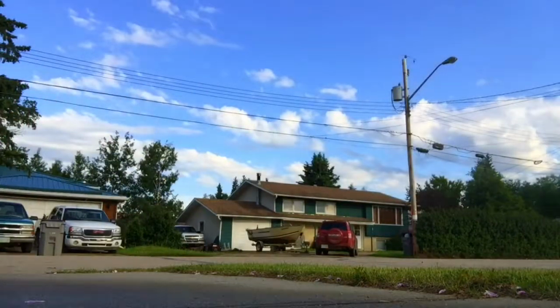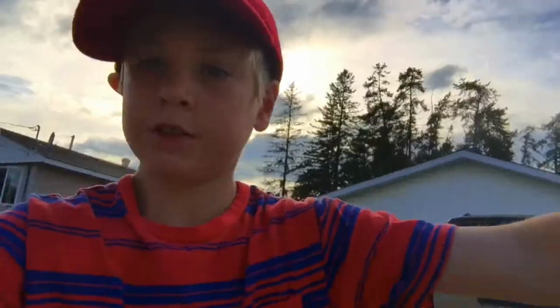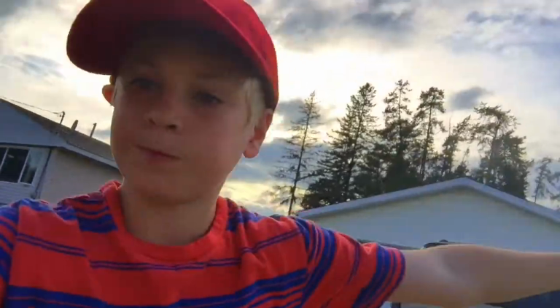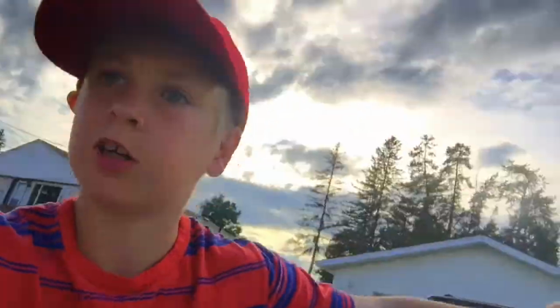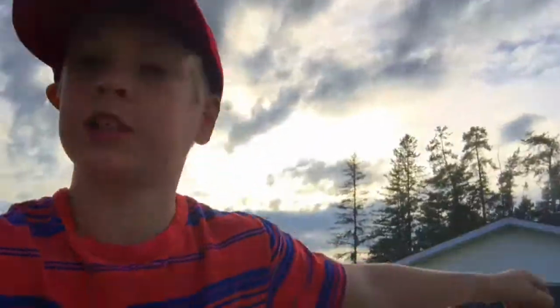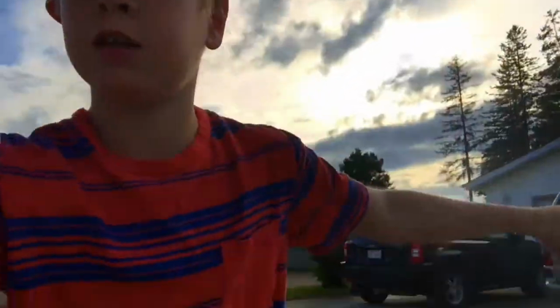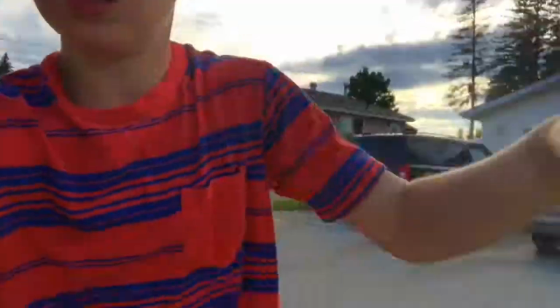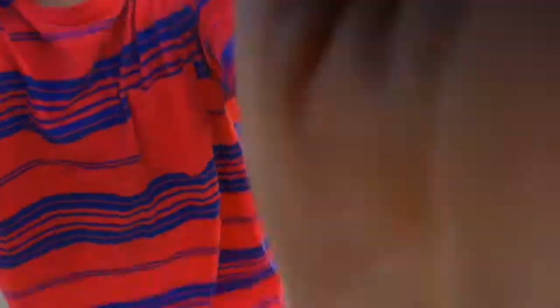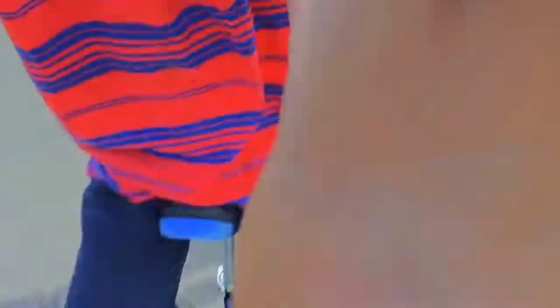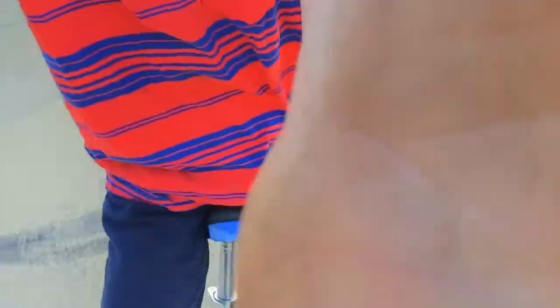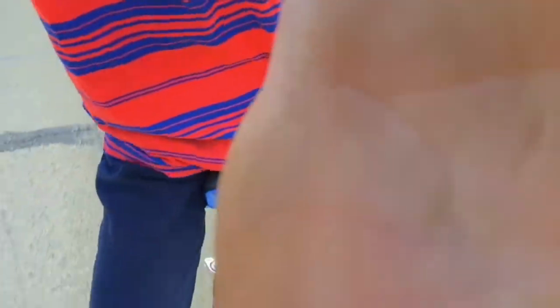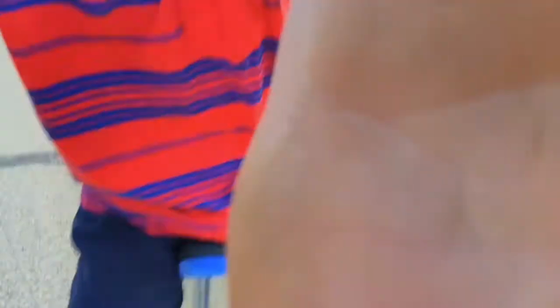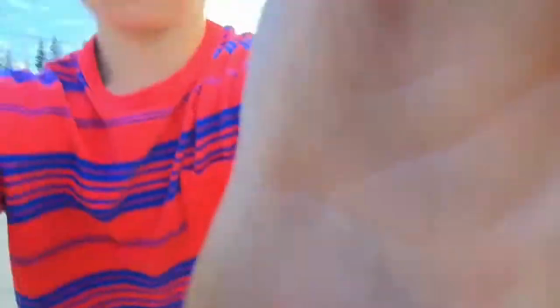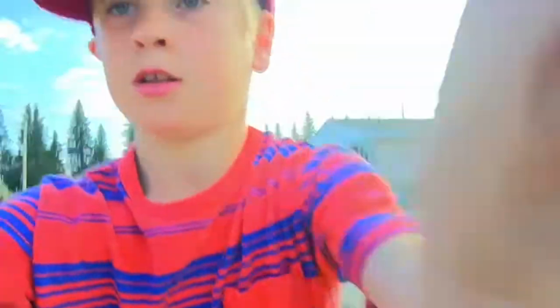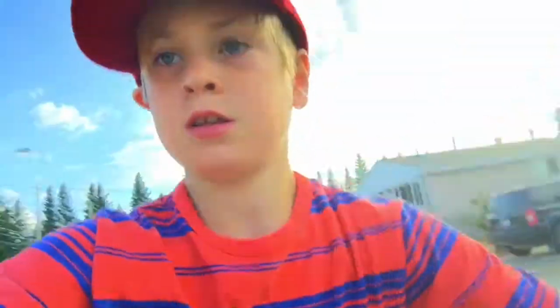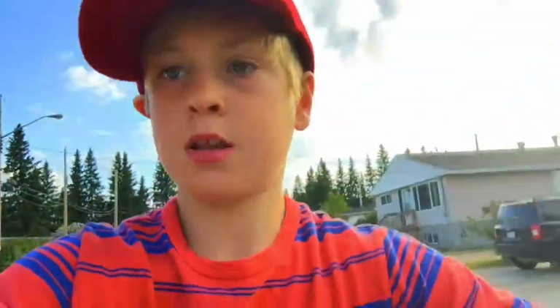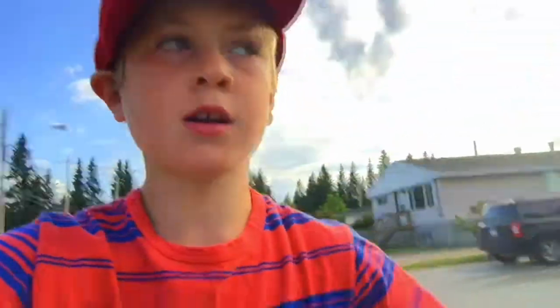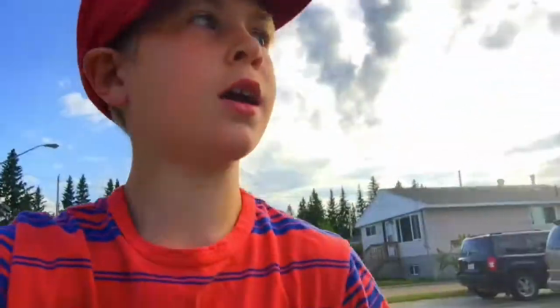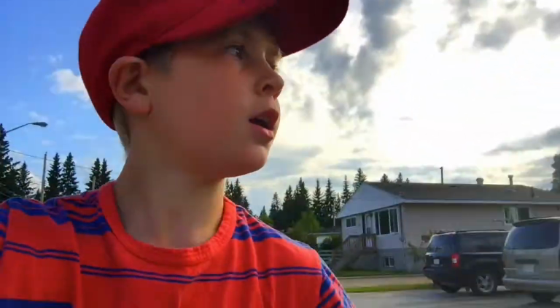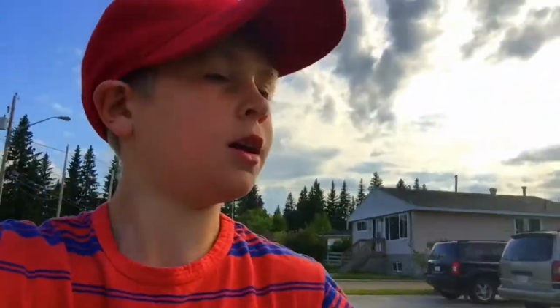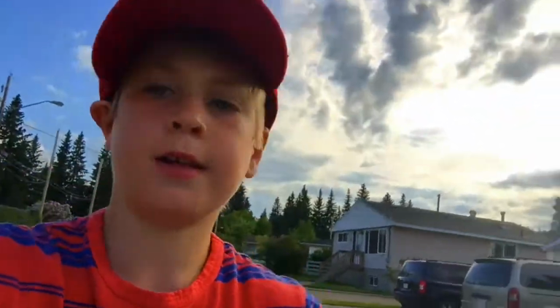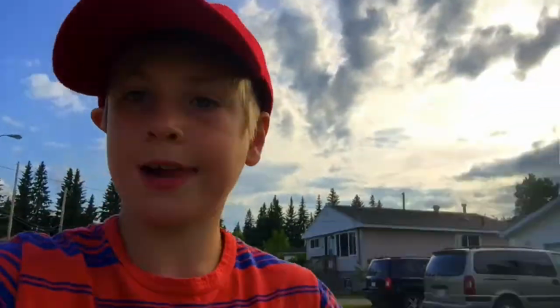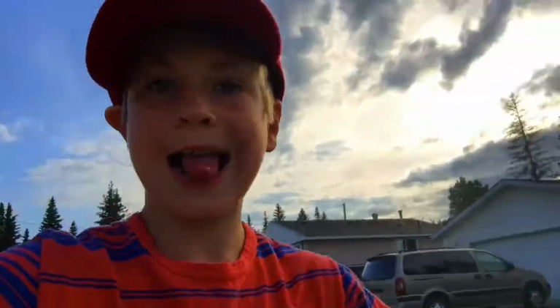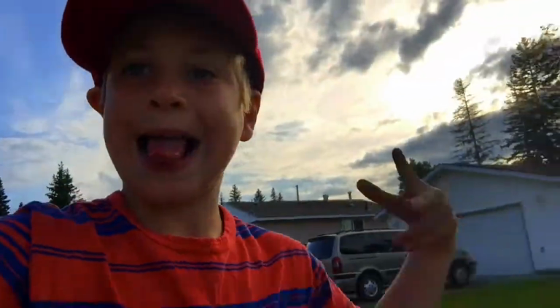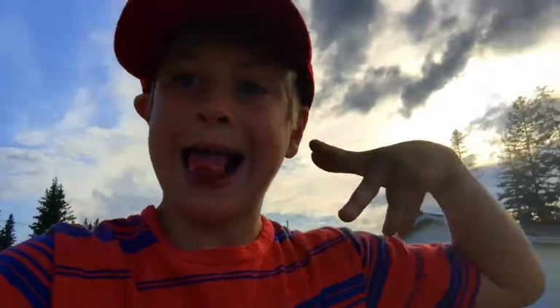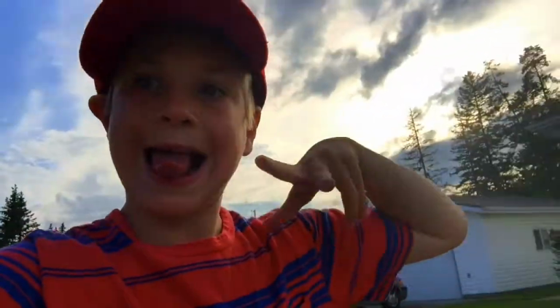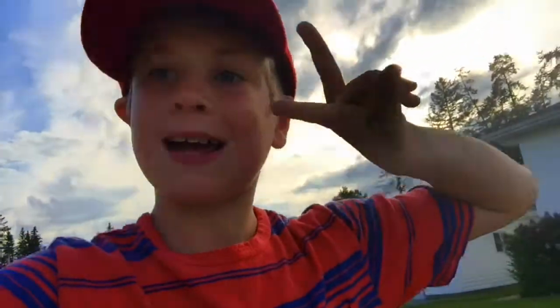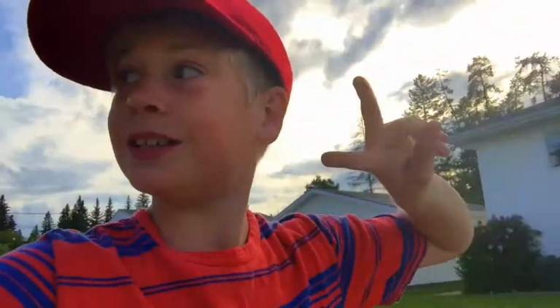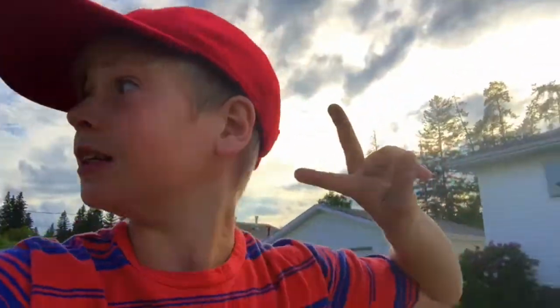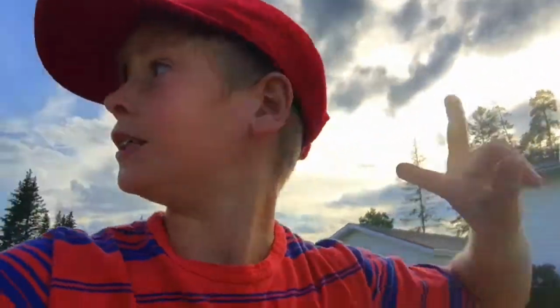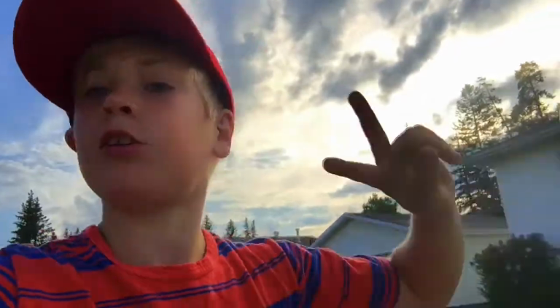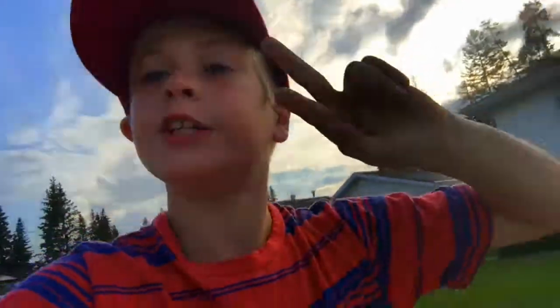Just vlogging while you're unicycling. Selfies!